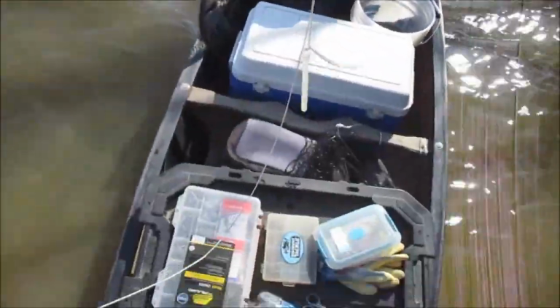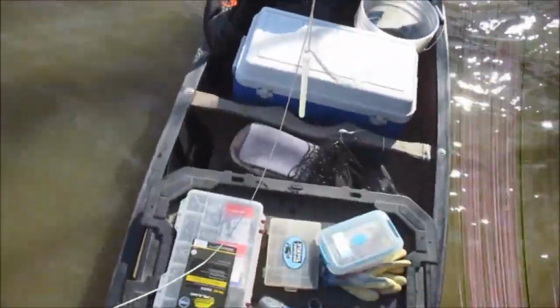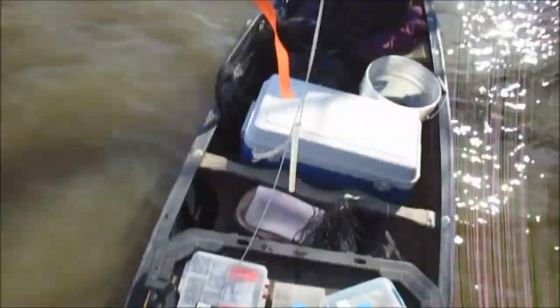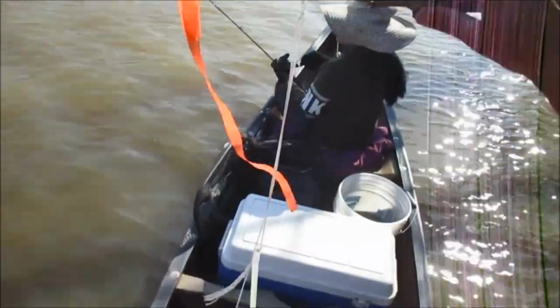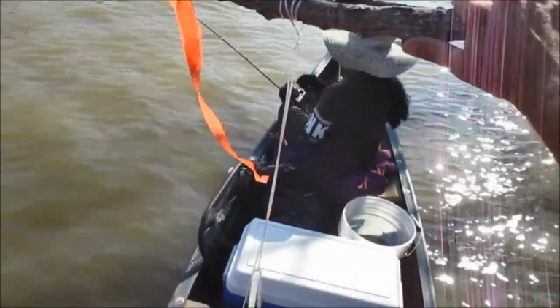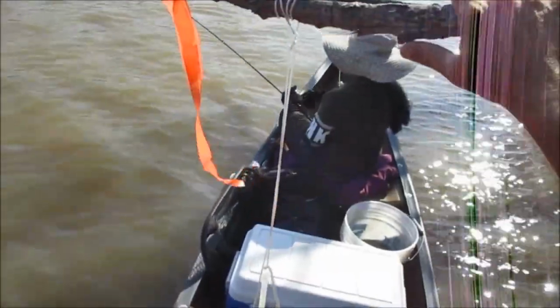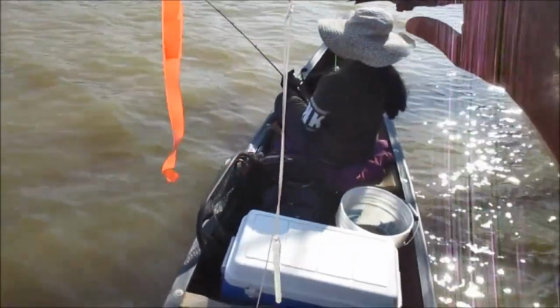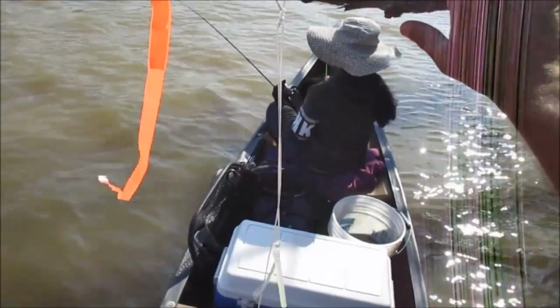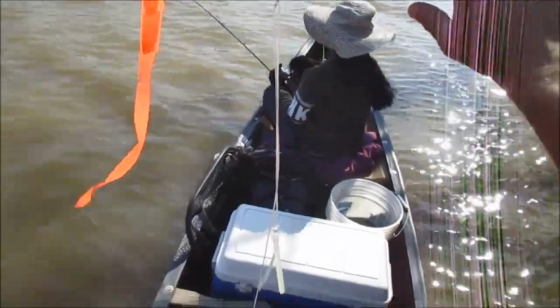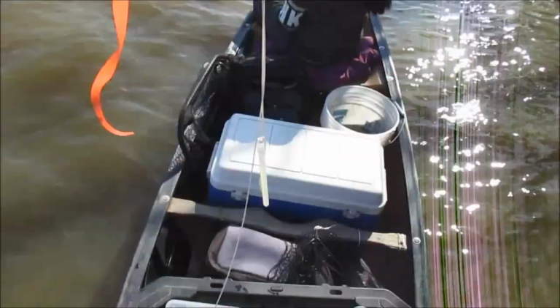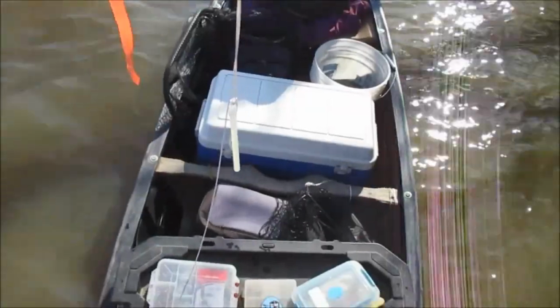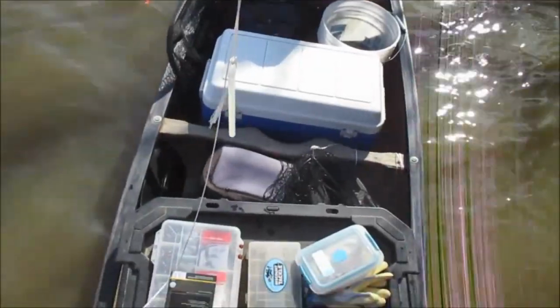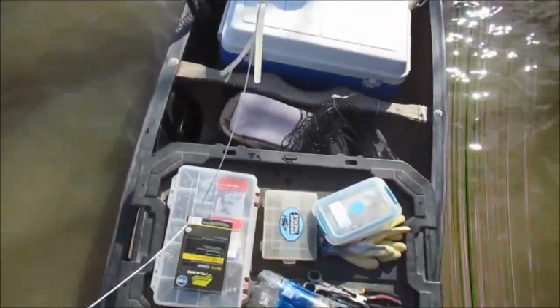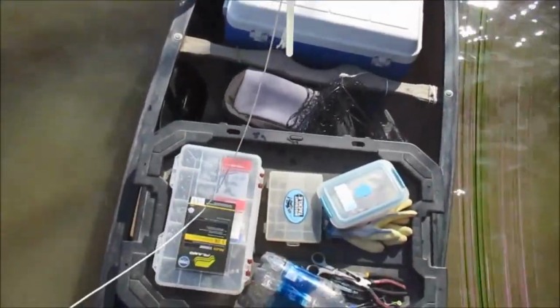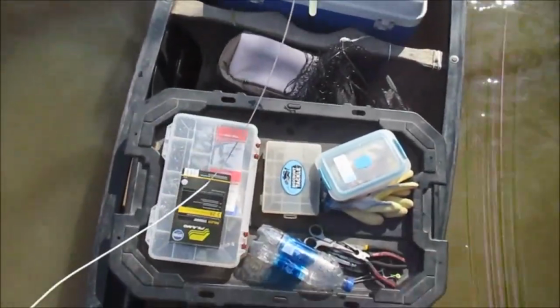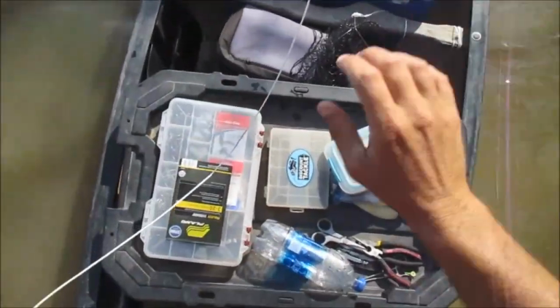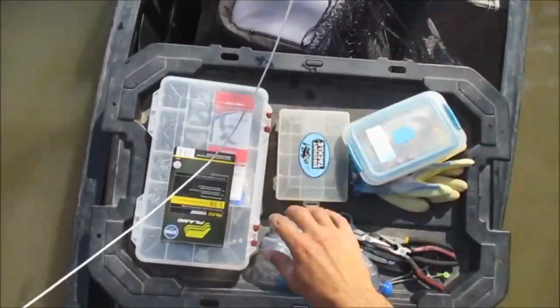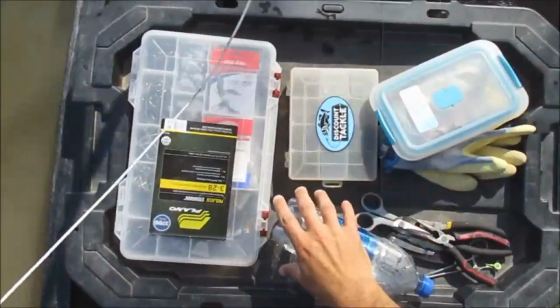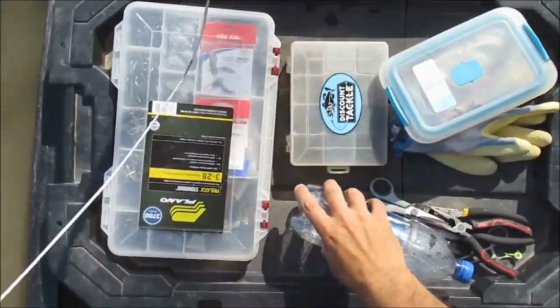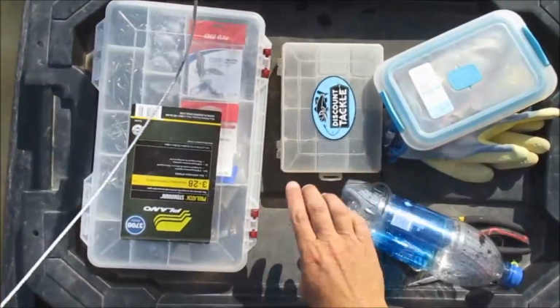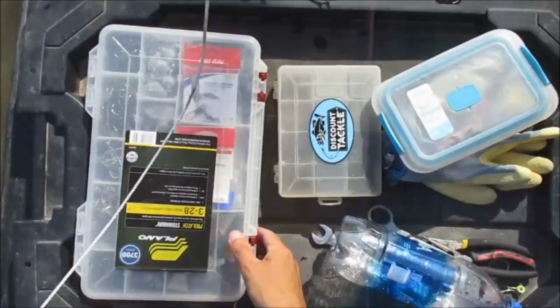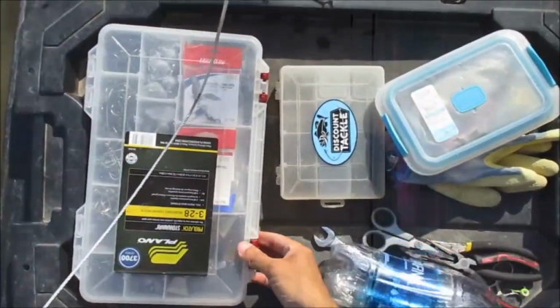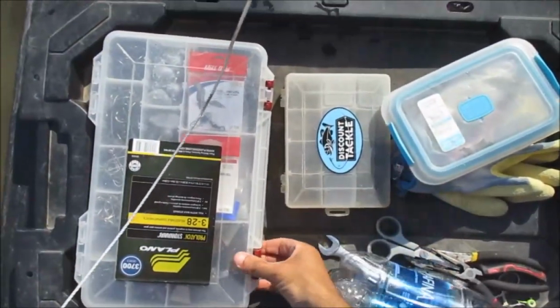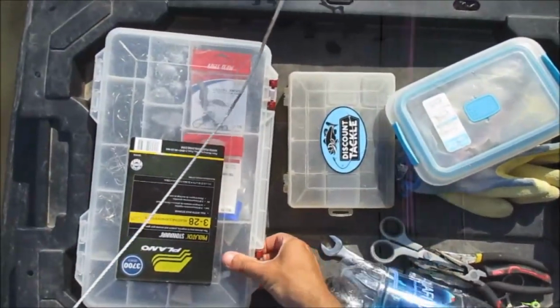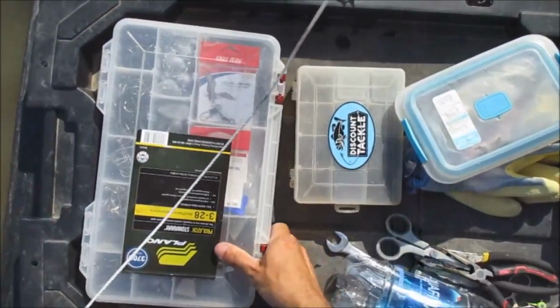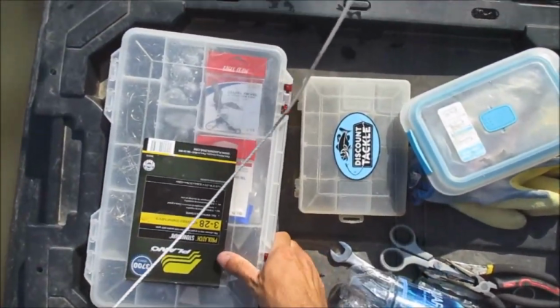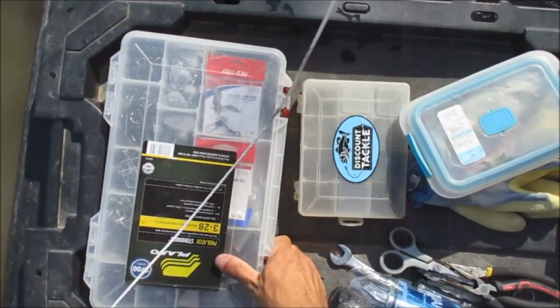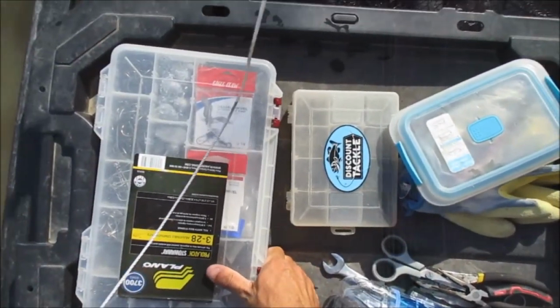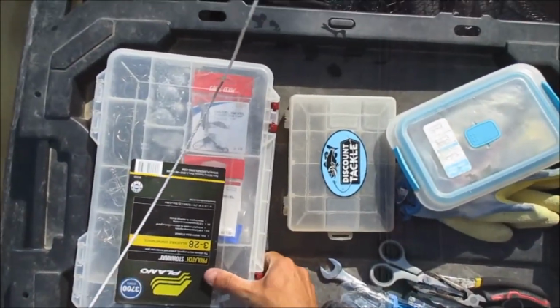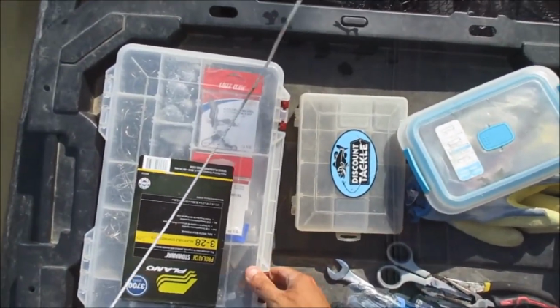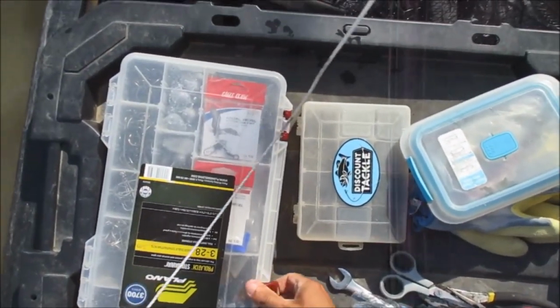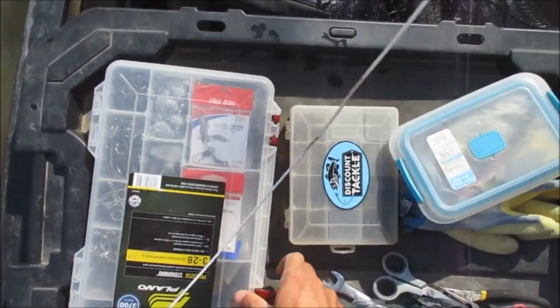That's all there is to it guys. I'm going to go ahead and put a hook on this one since someone stole my hook.